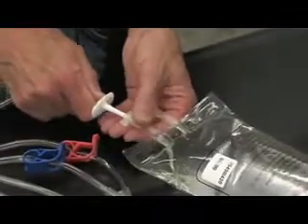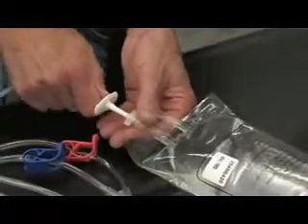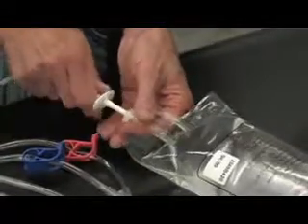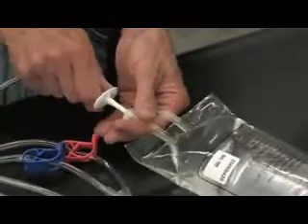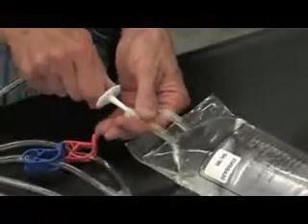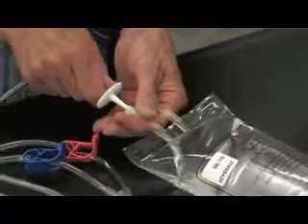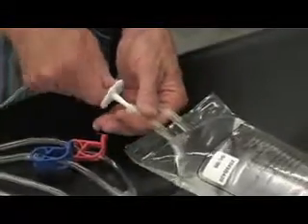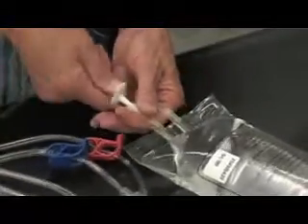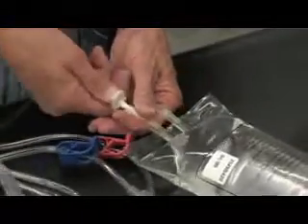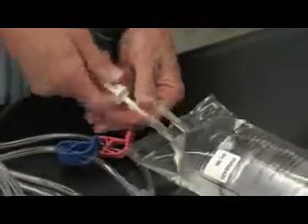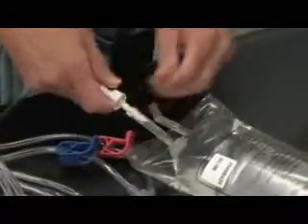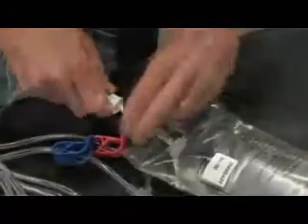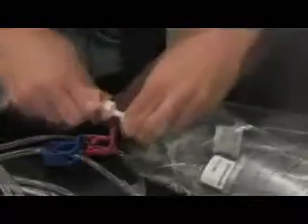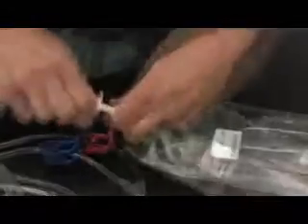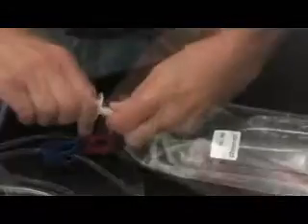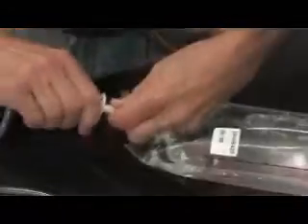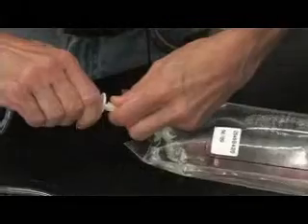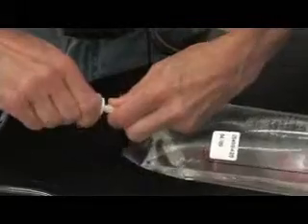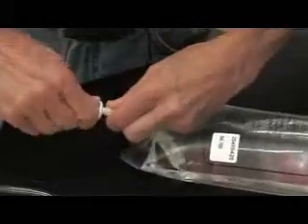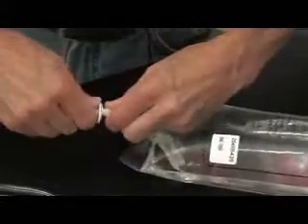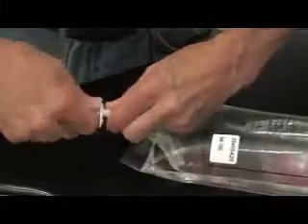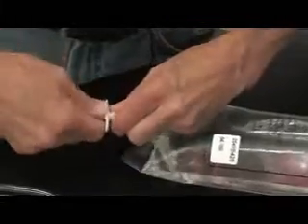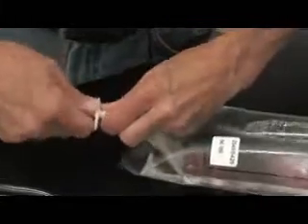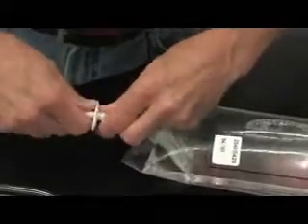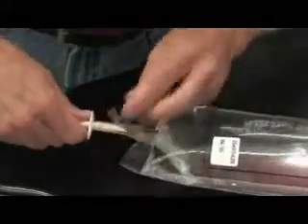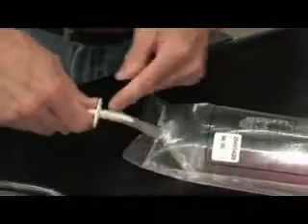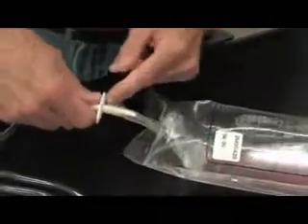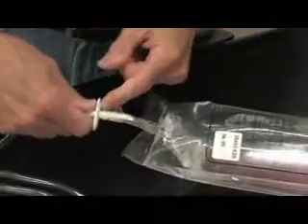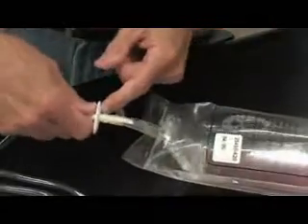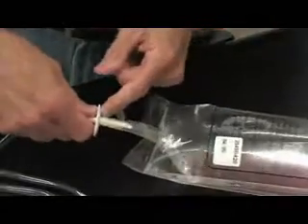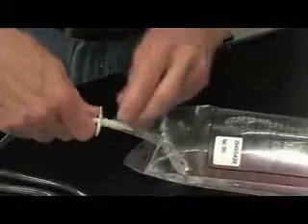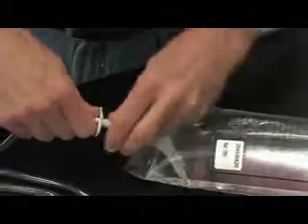It's a push and twist action — push, continue, right there. So it's all the way in.